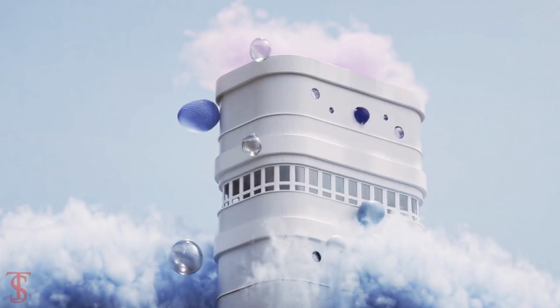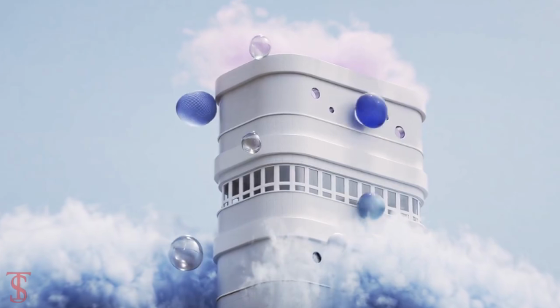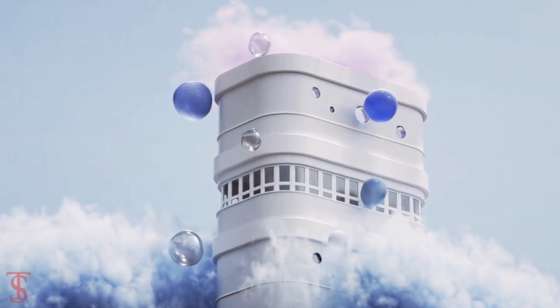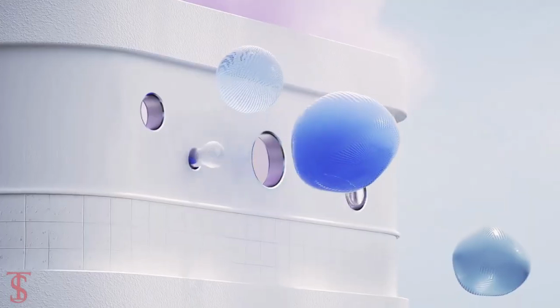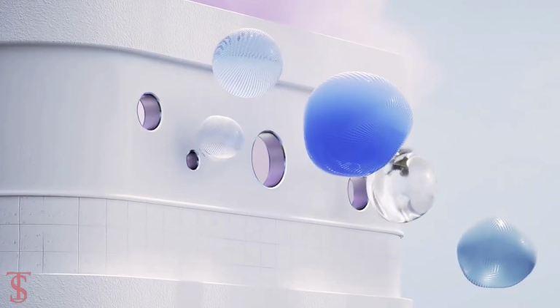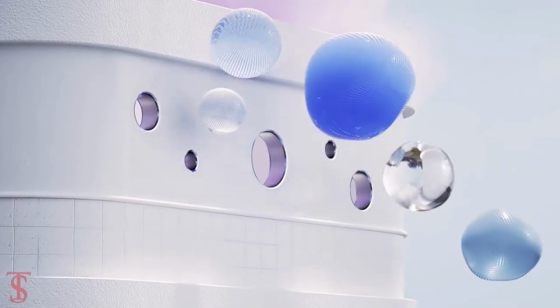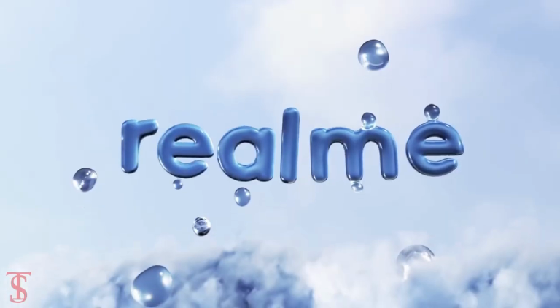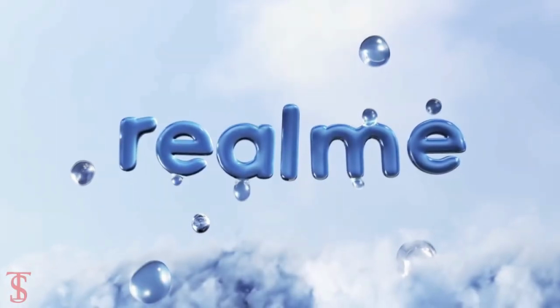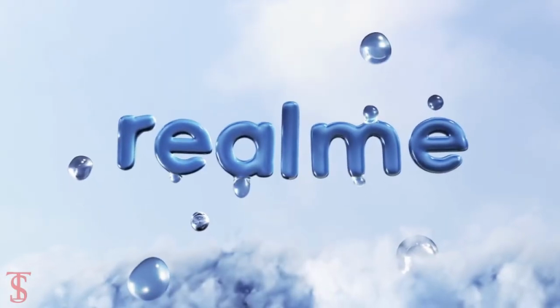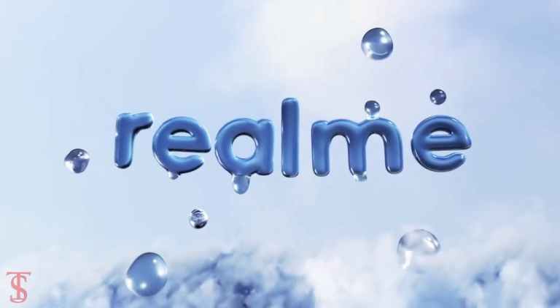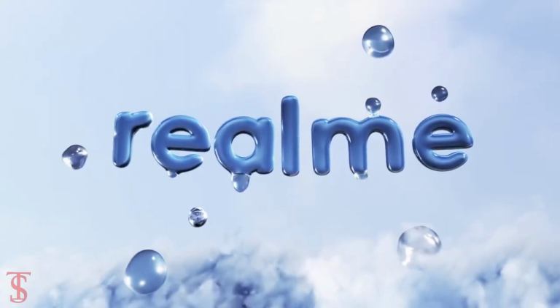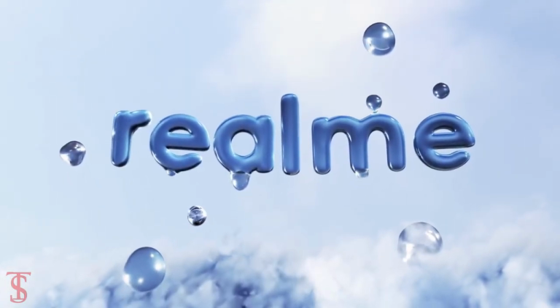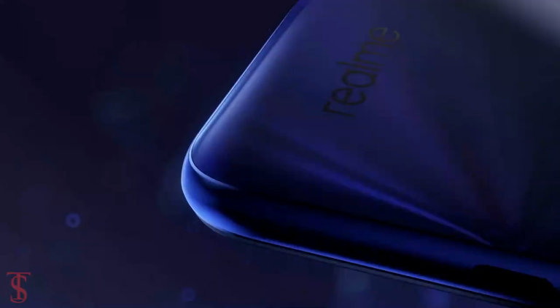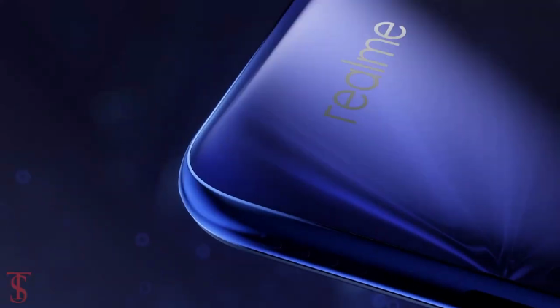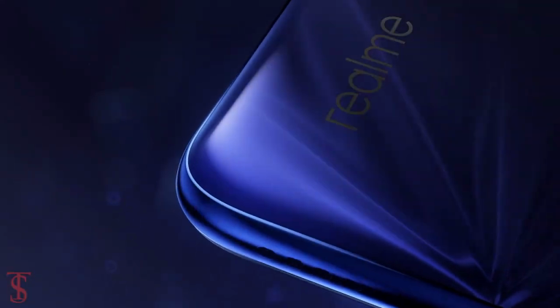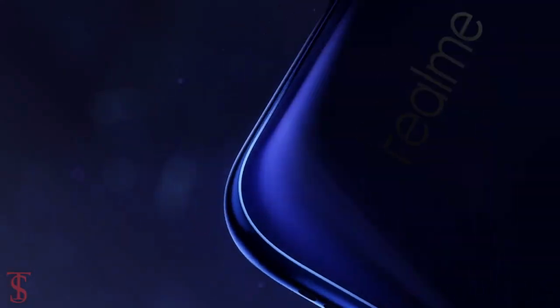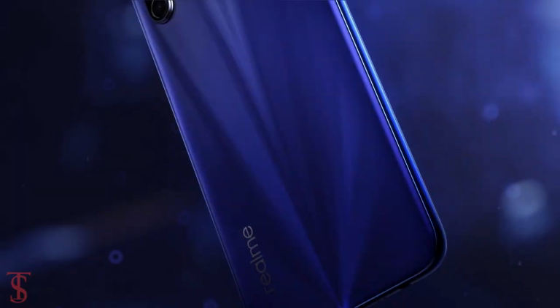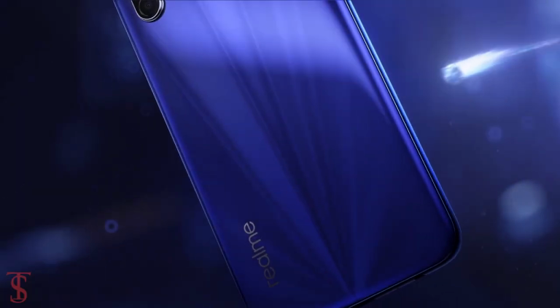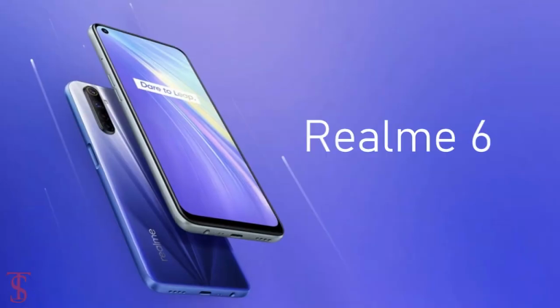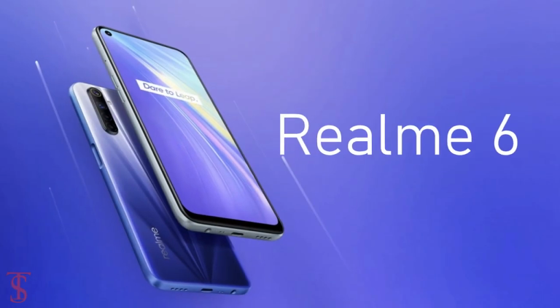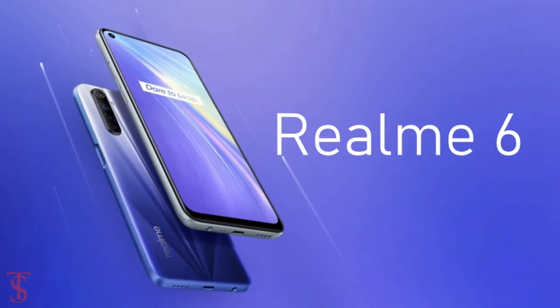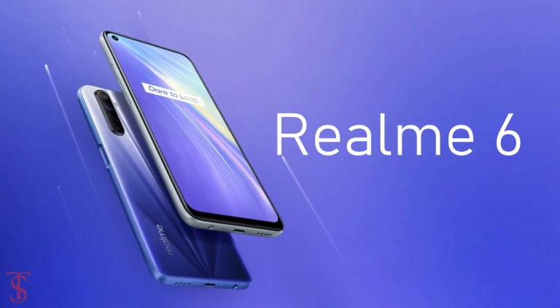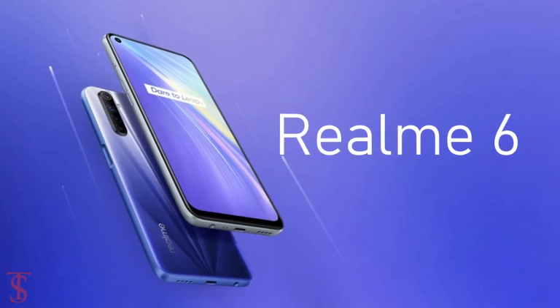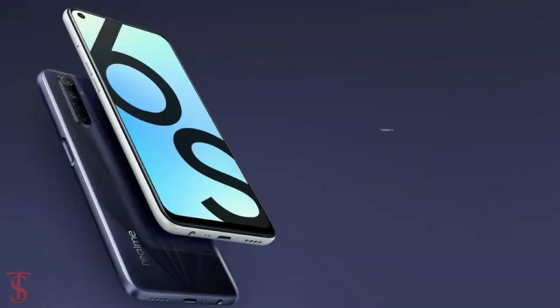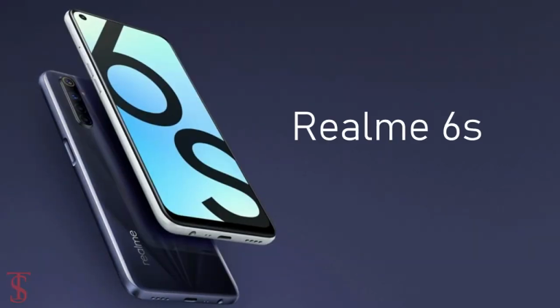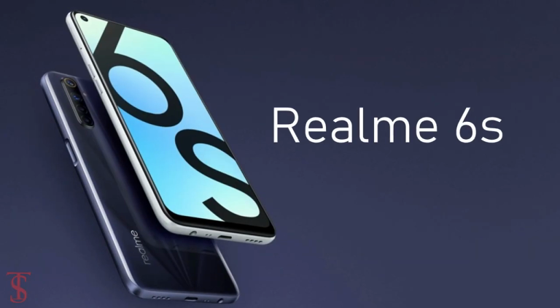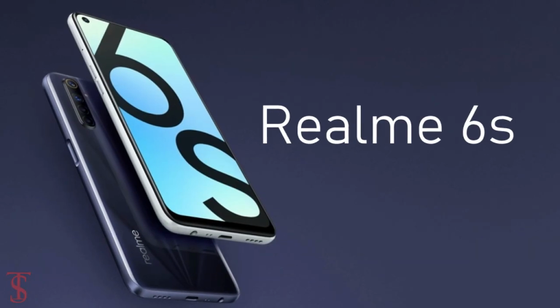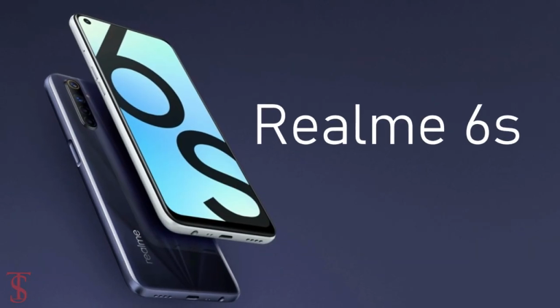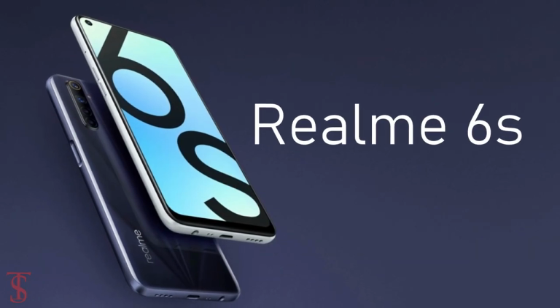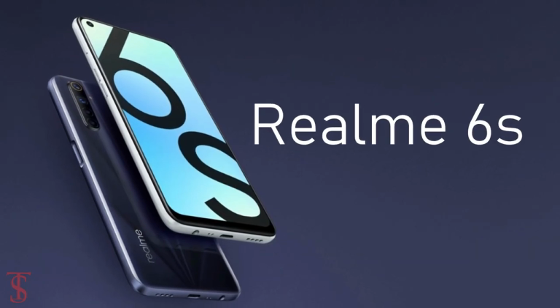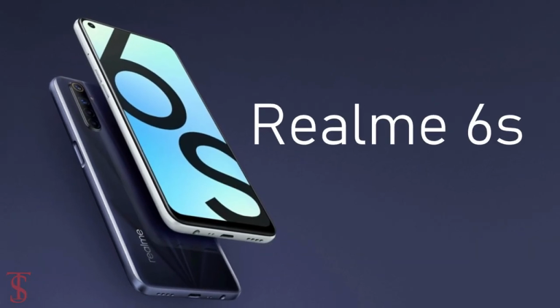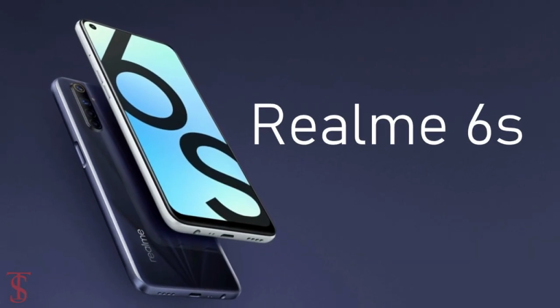The OPPO sub-brand Realme has launched the lower-cost variant of the Realme 6 — the Realme 6s — in Europe.